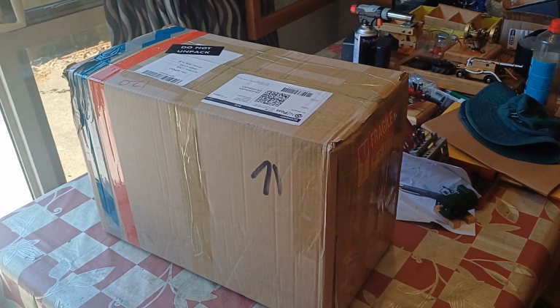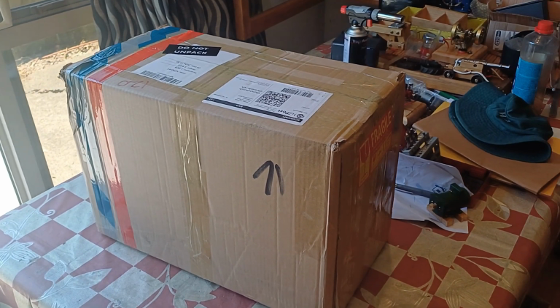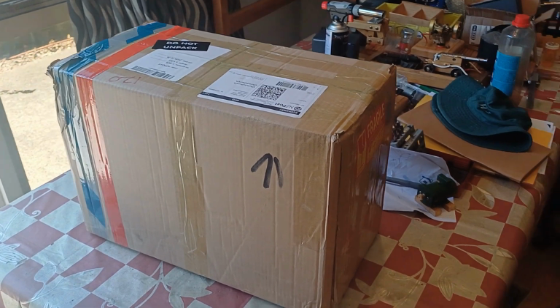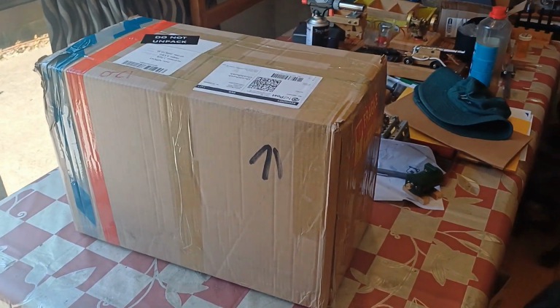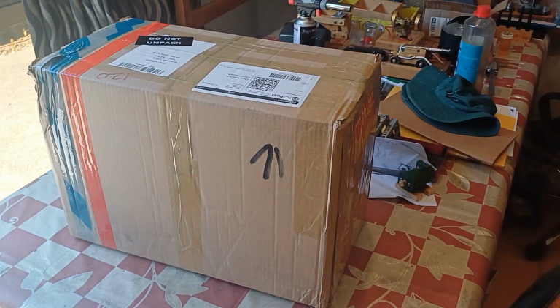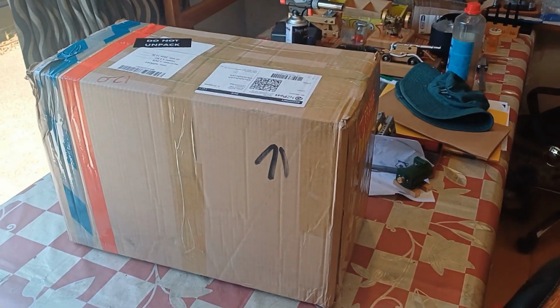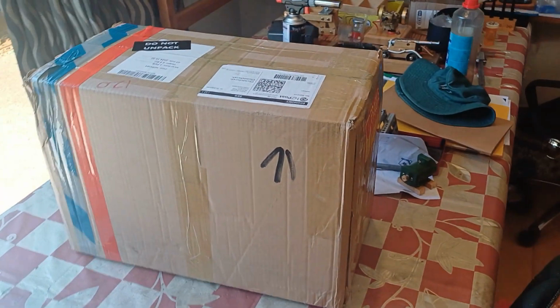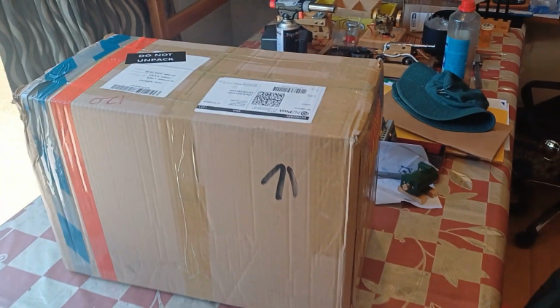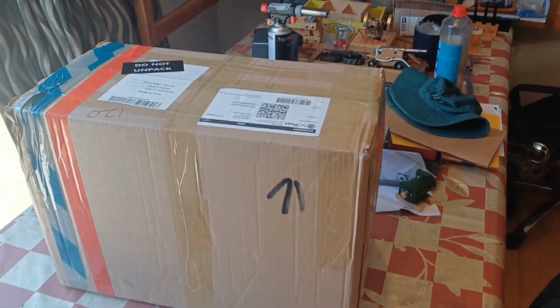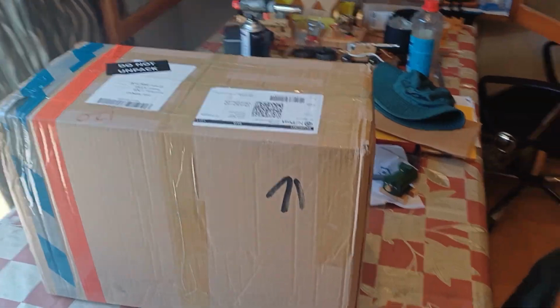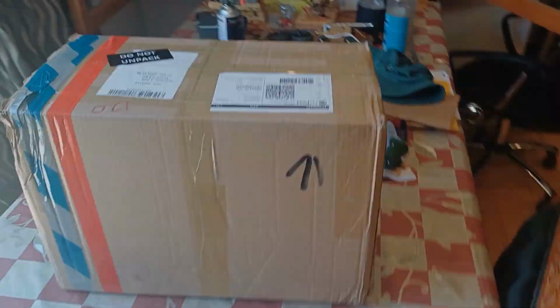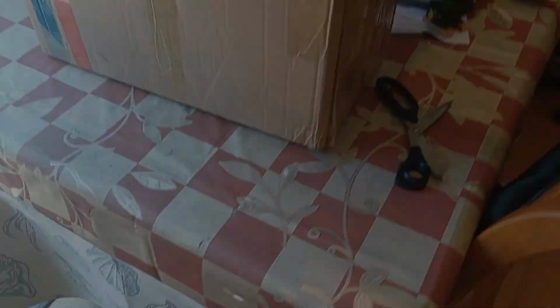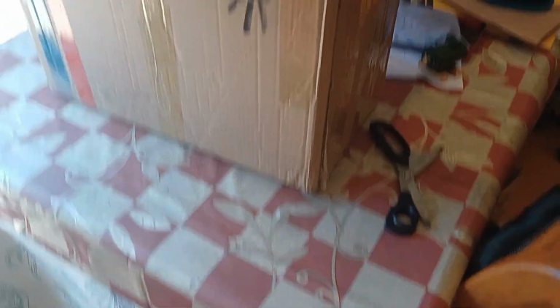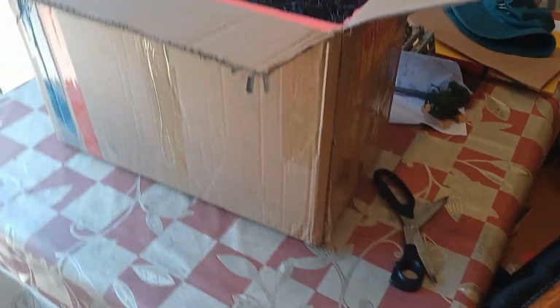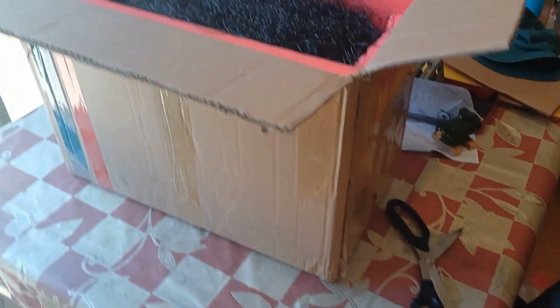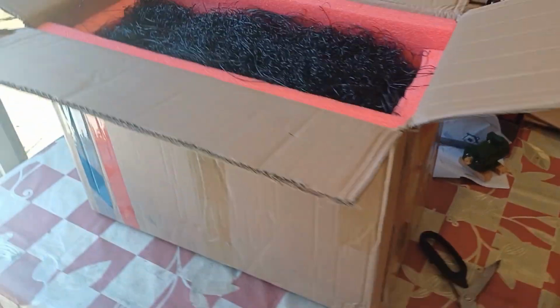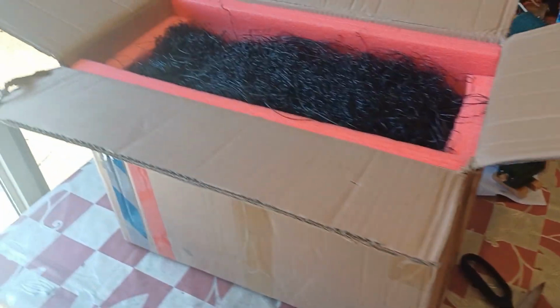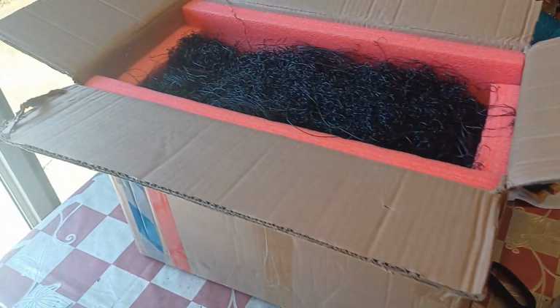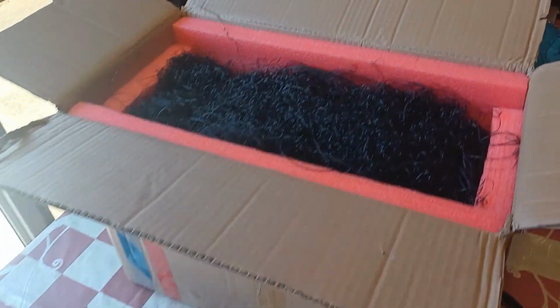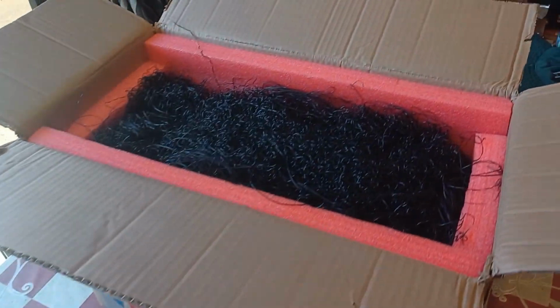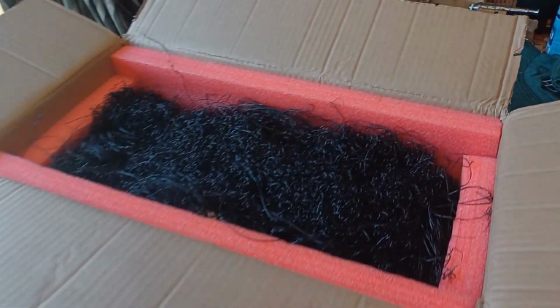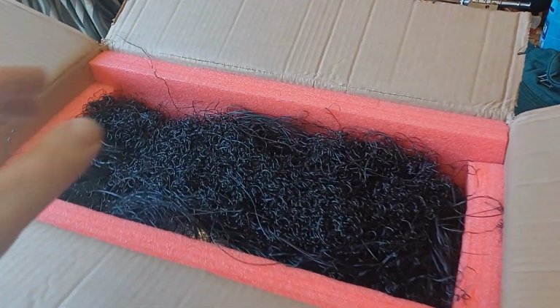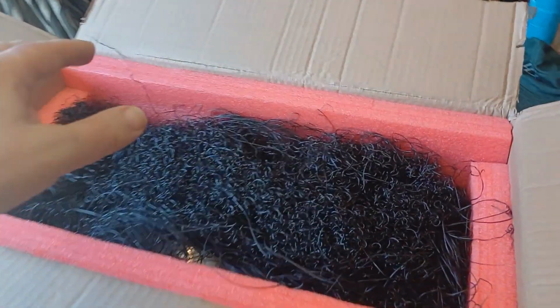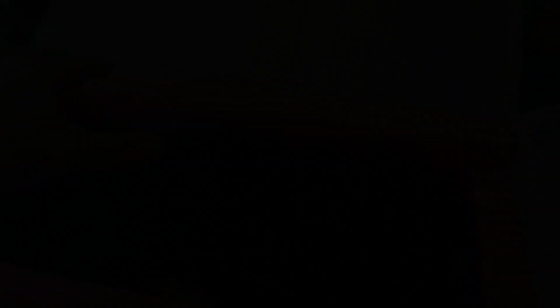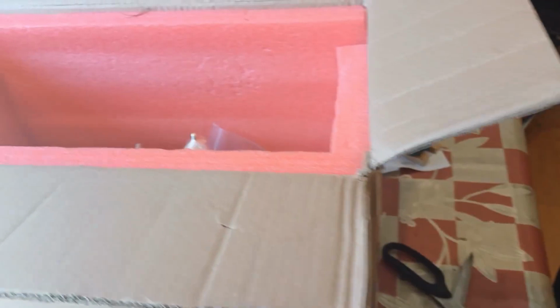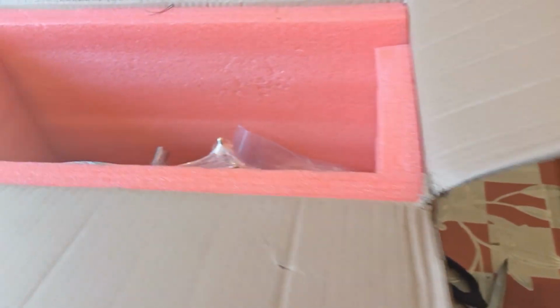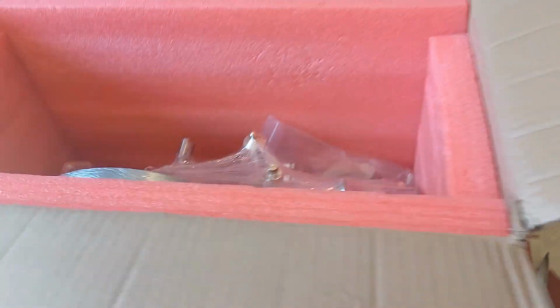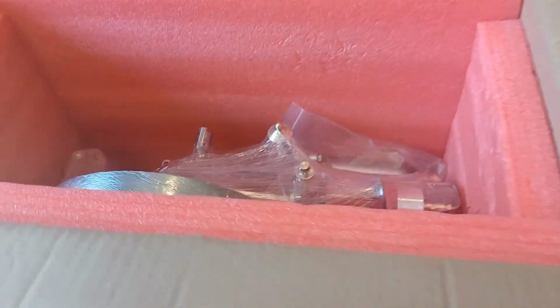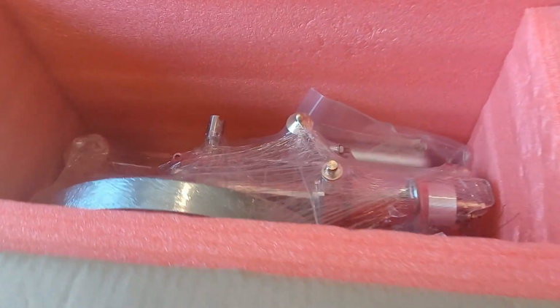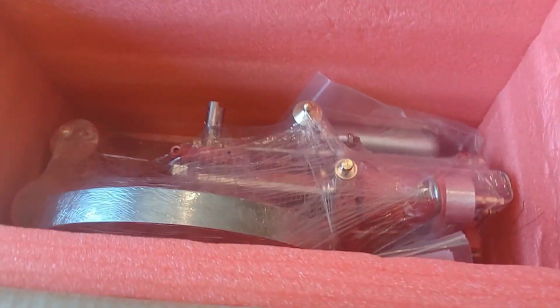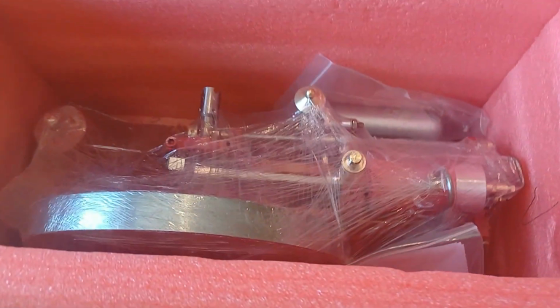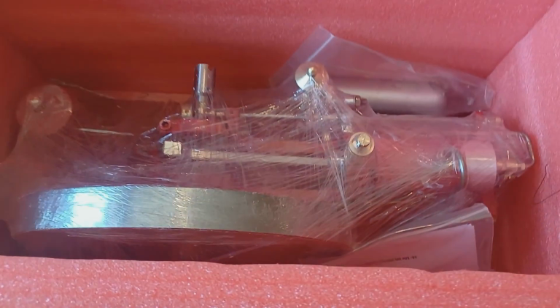A fascinating-looking box has arrived. It's like somebody has sent me a gorilla packed in this box — I can already smell the smell of diesel.